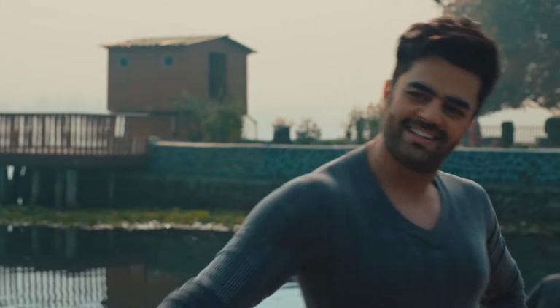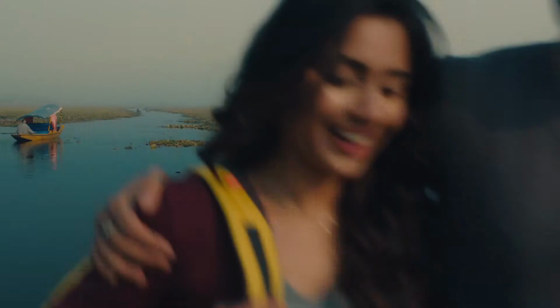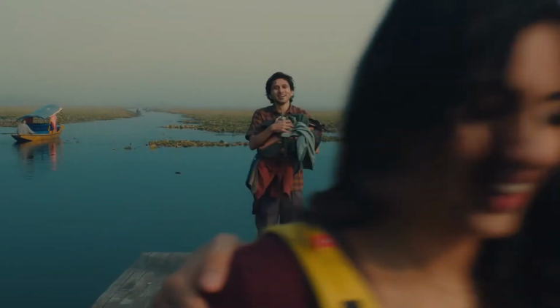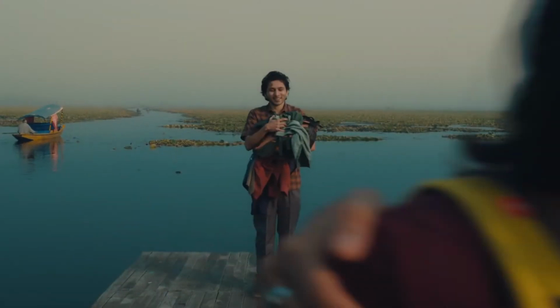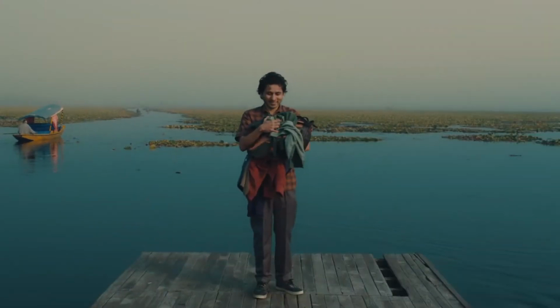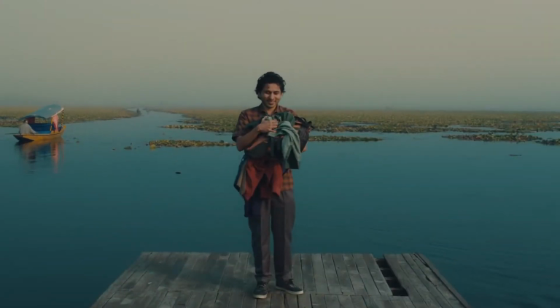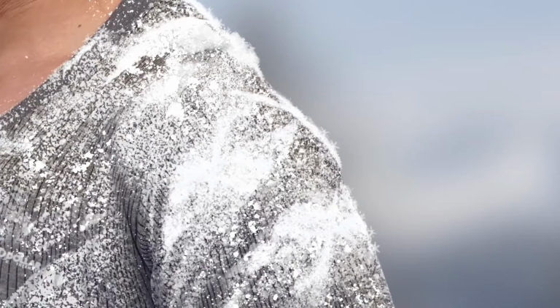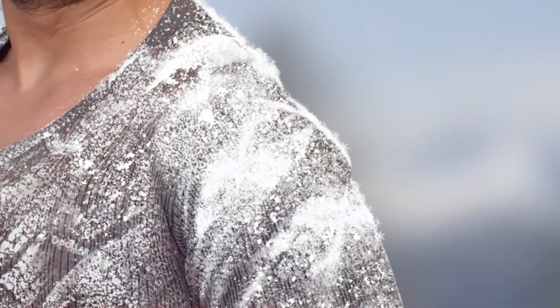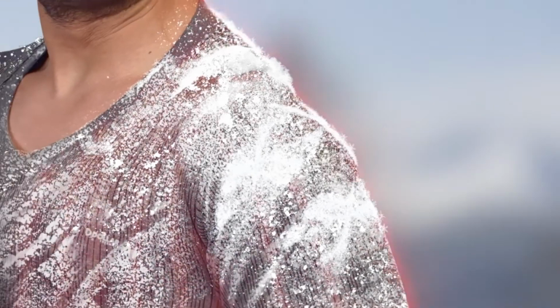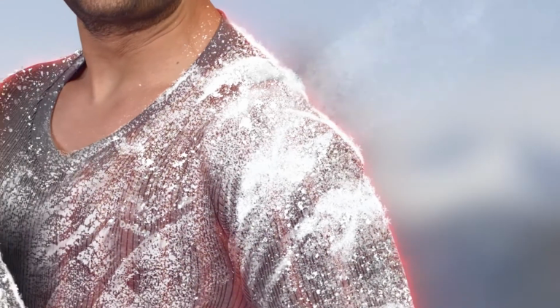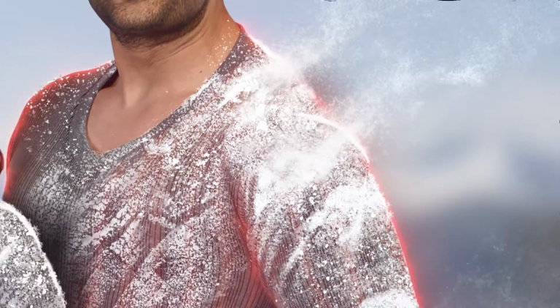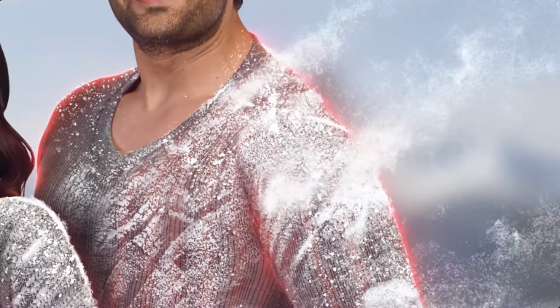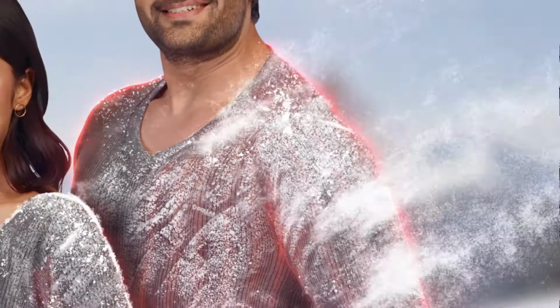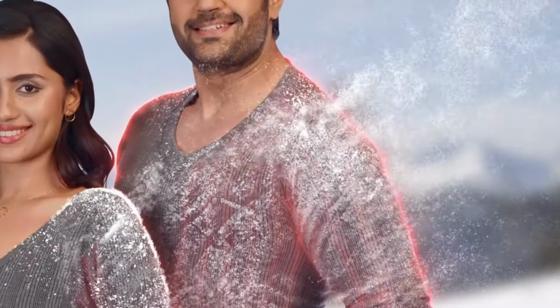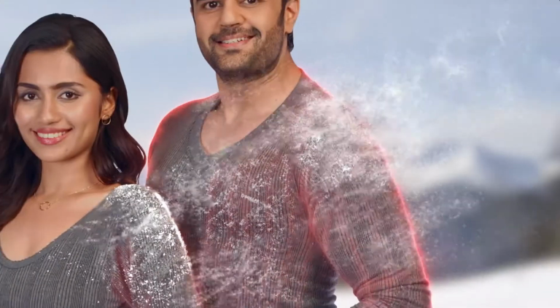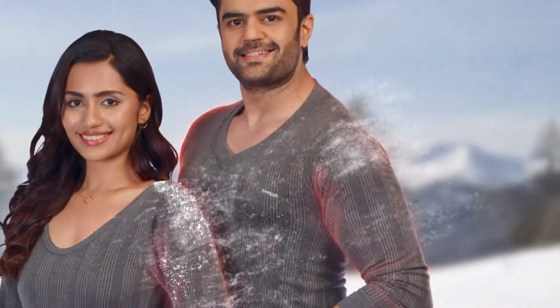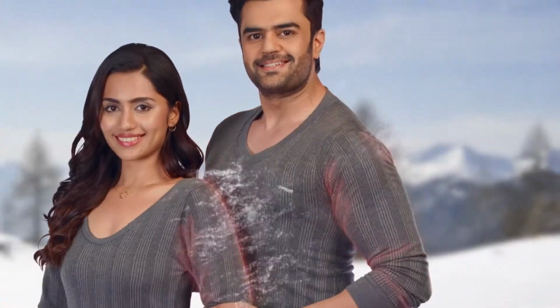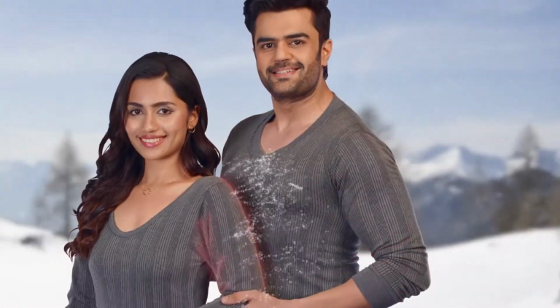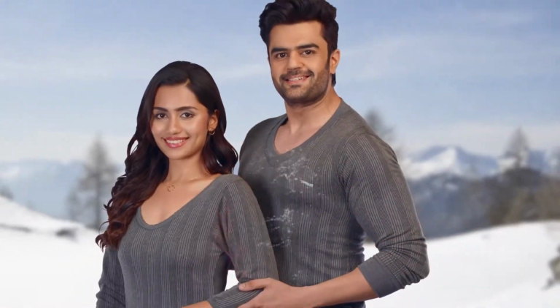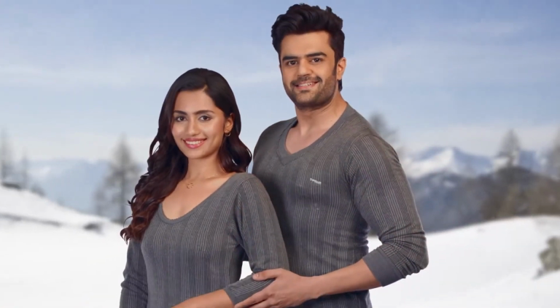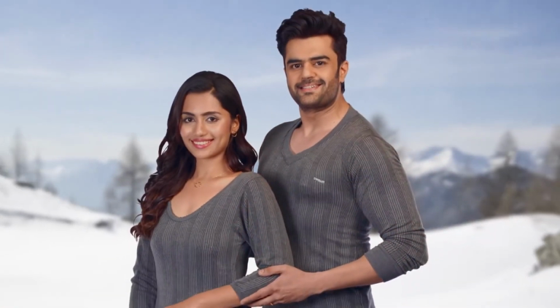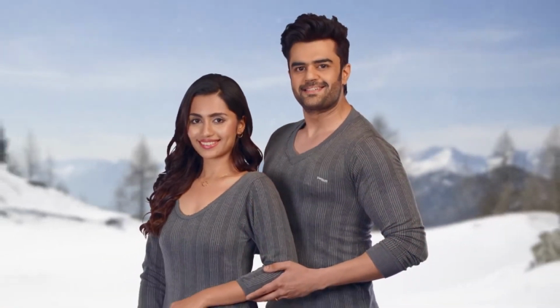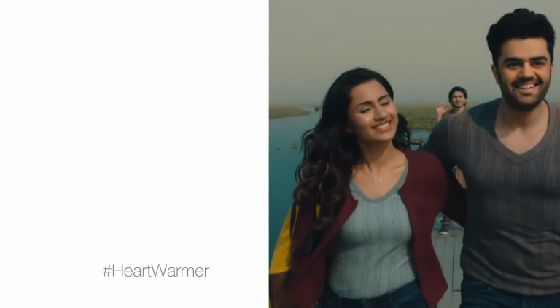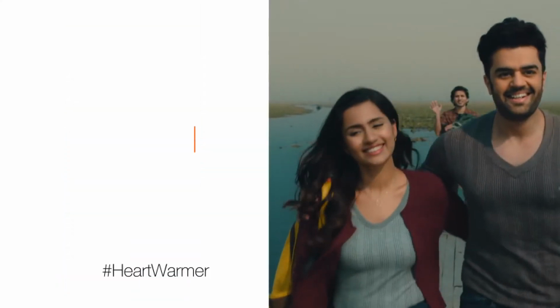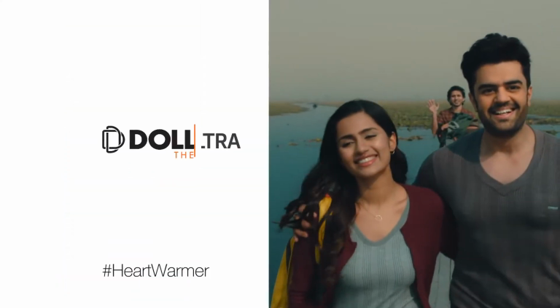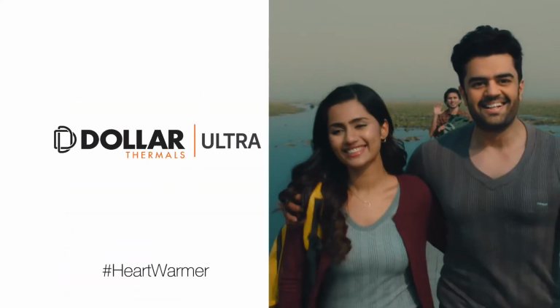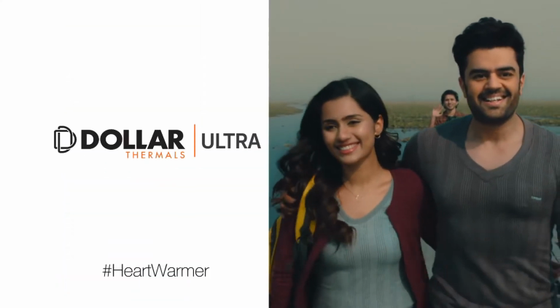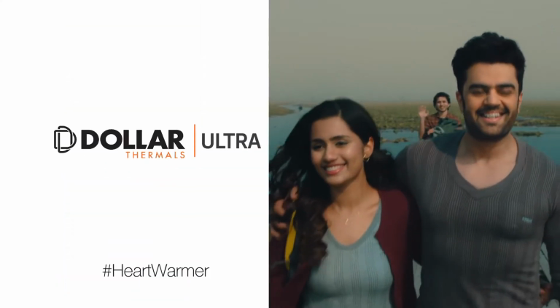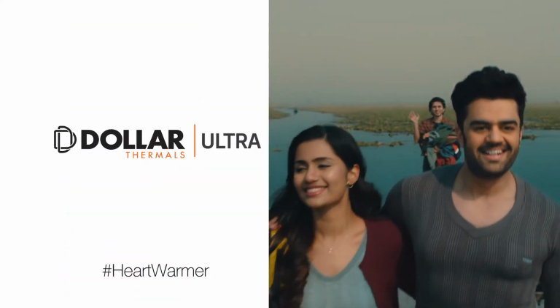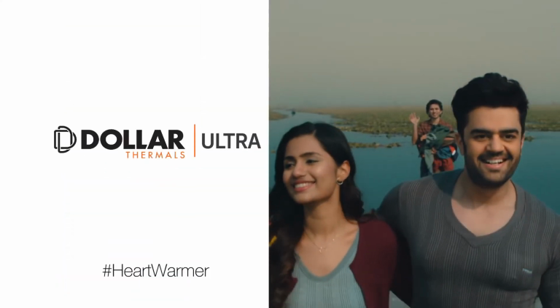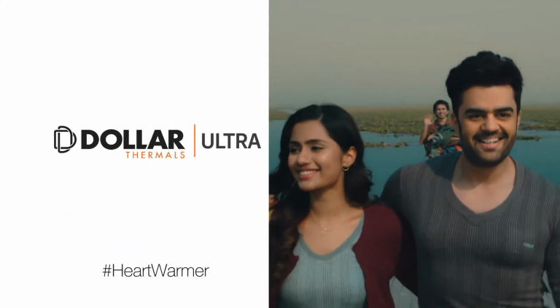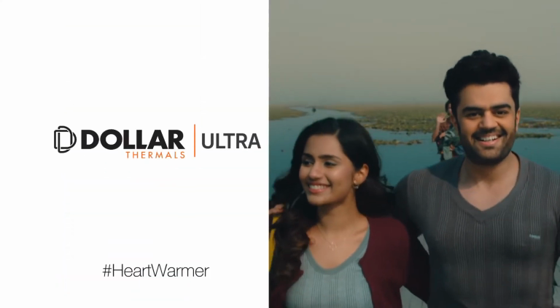Dollar Ultra. It's a tailor fit style and interlock pattern, and at the same time you can warm your heart.